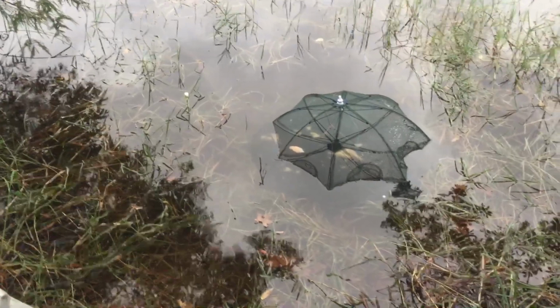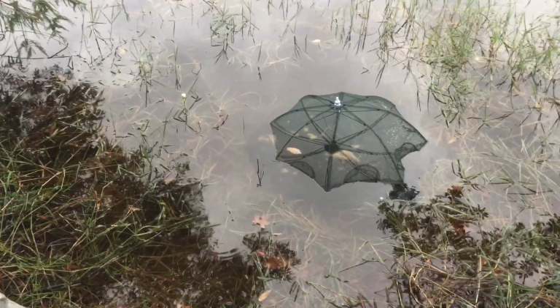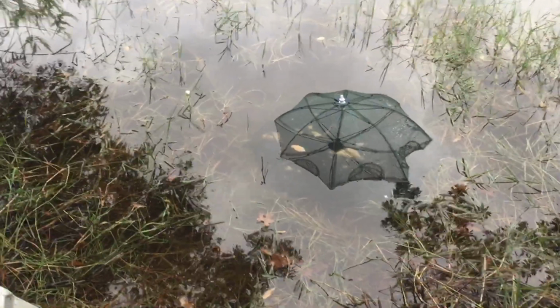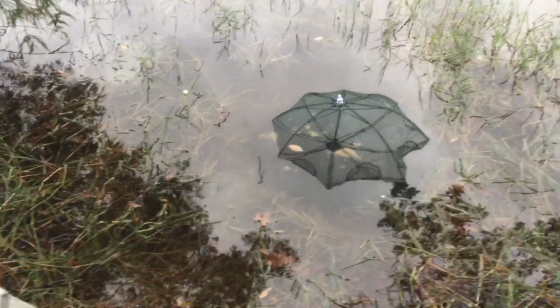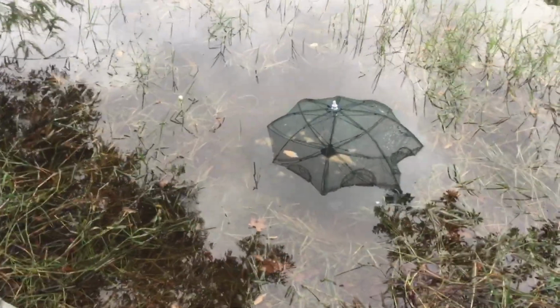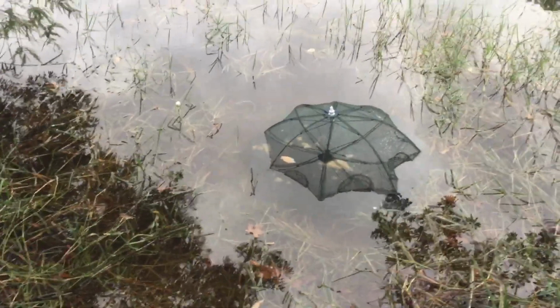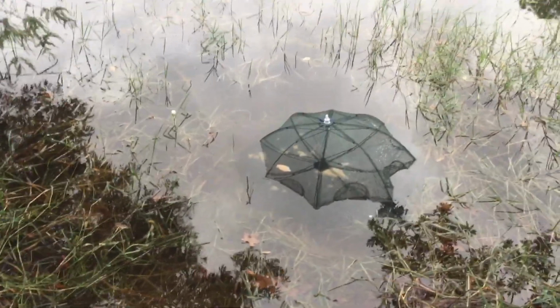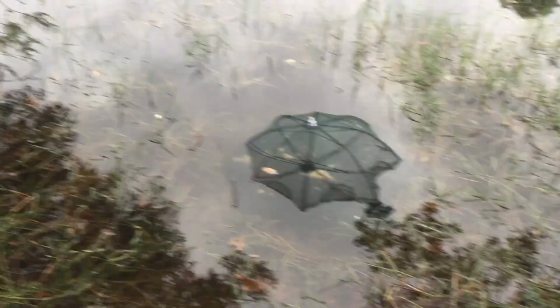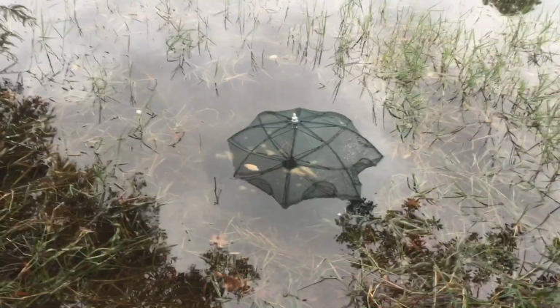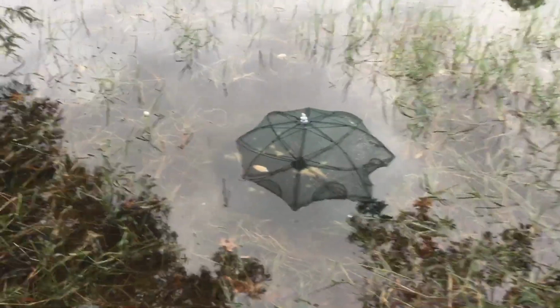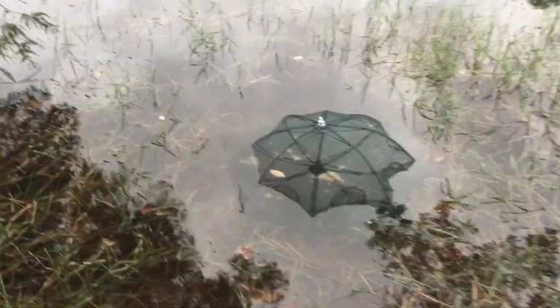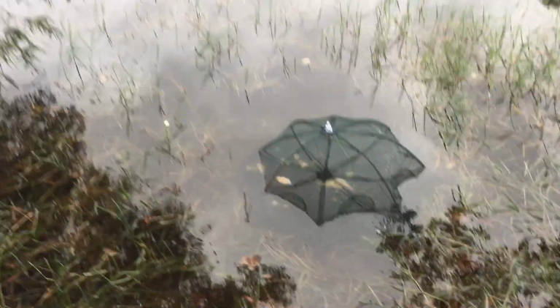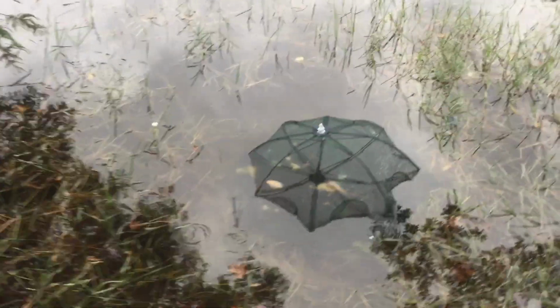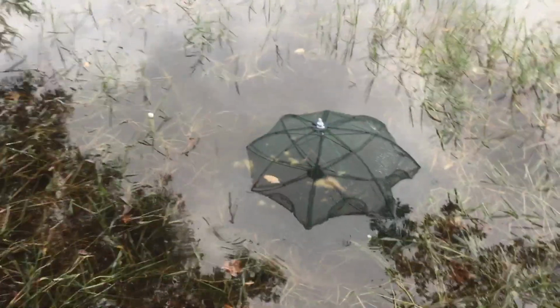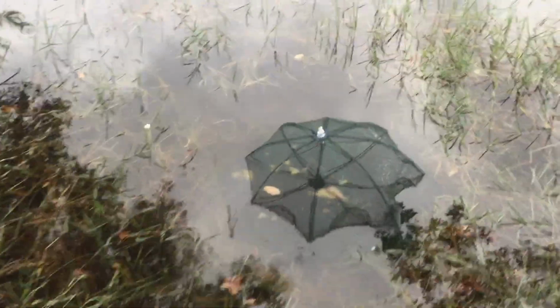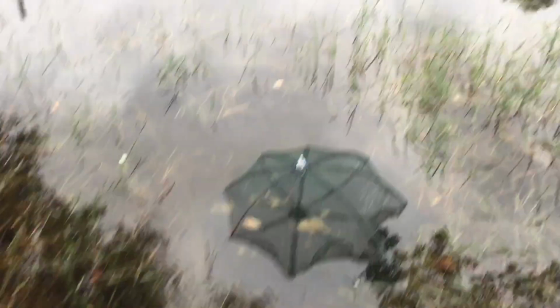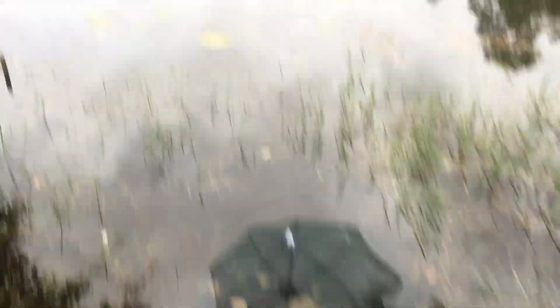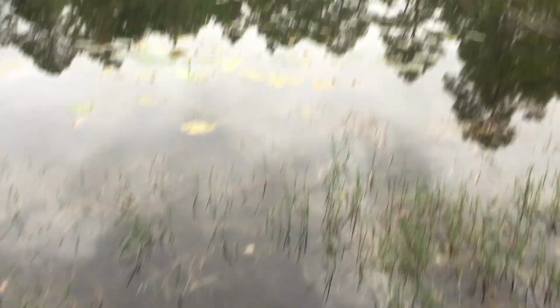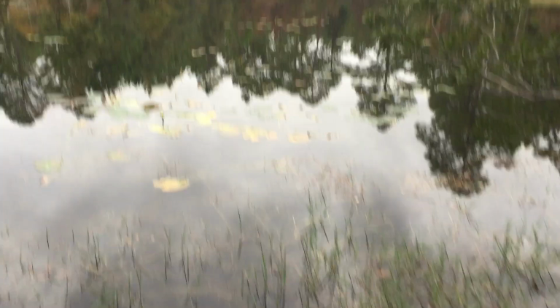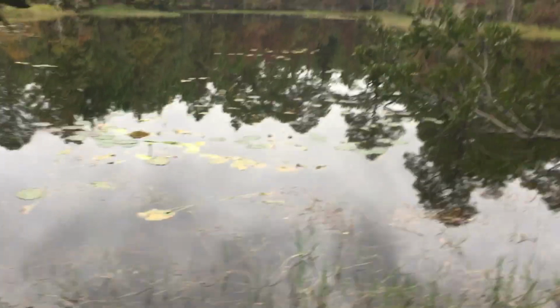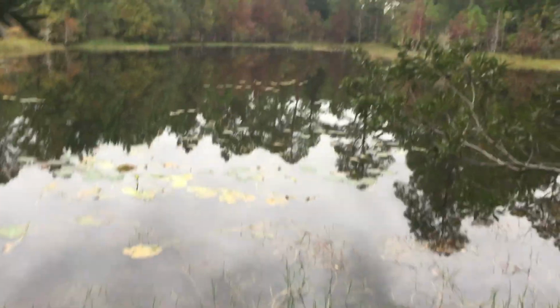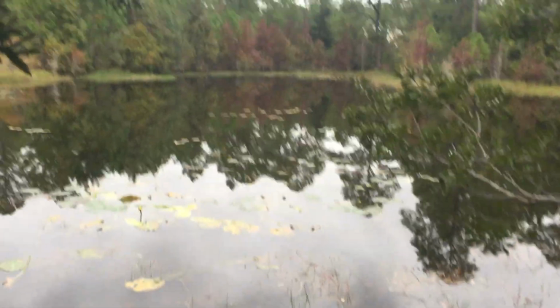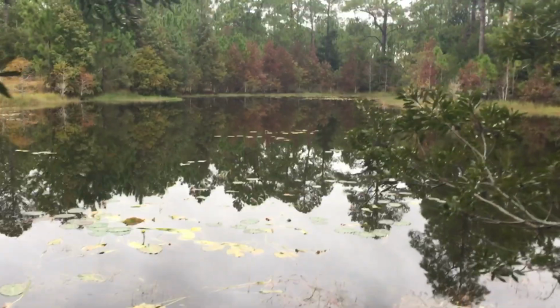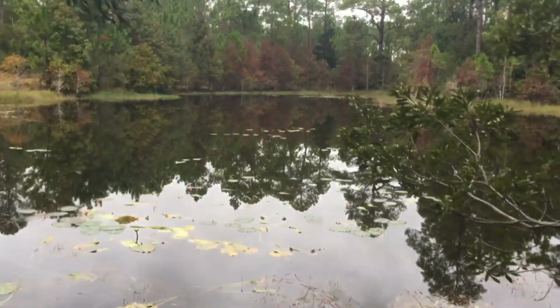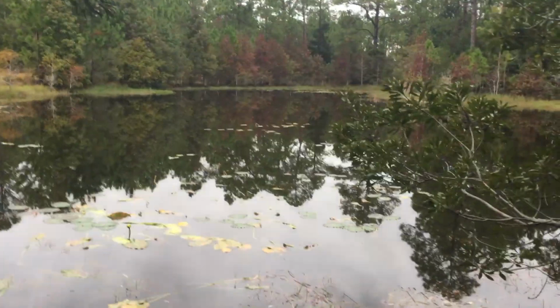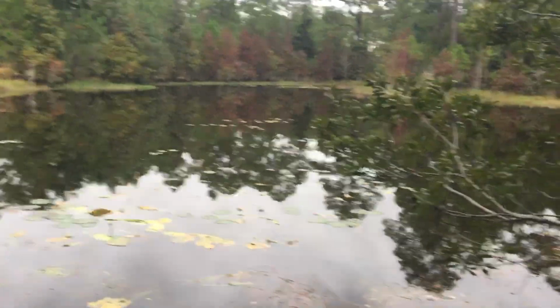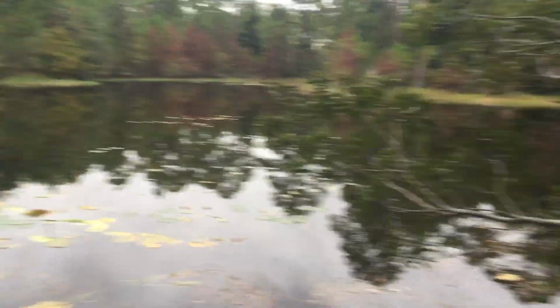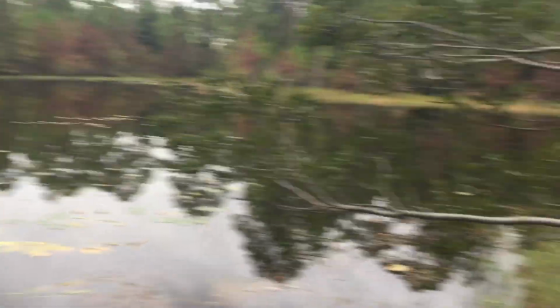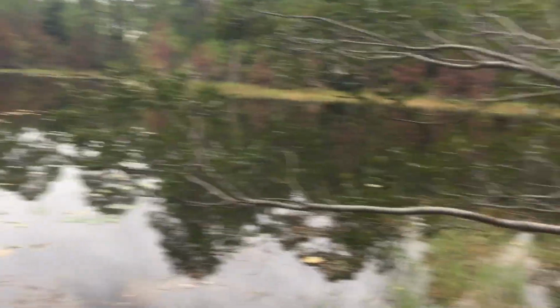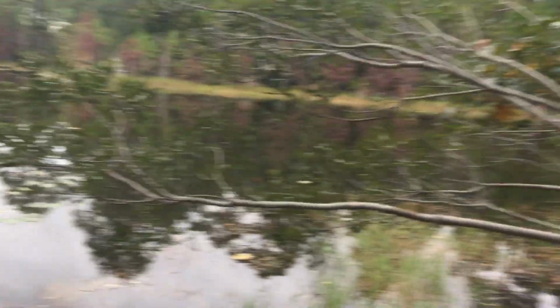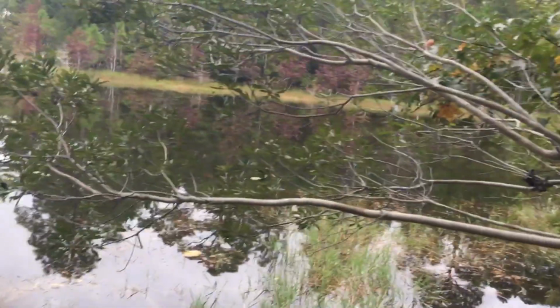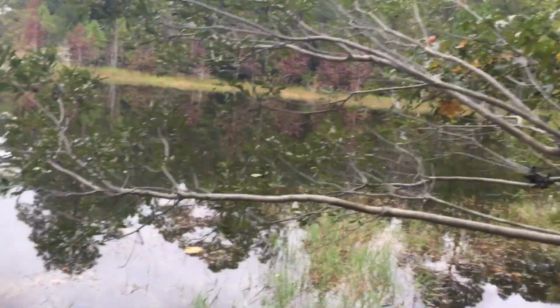This is where we've been fishing, just at the edge of the property. It's just a nice little pond.